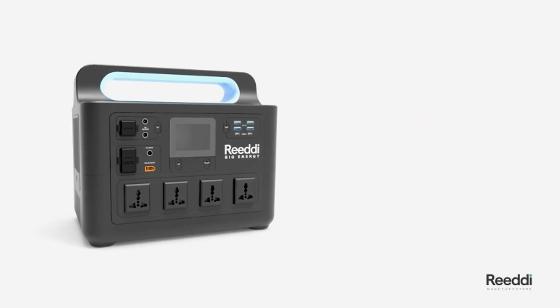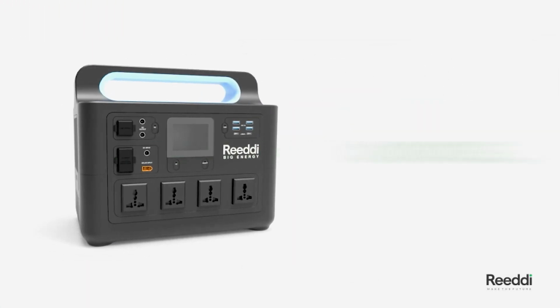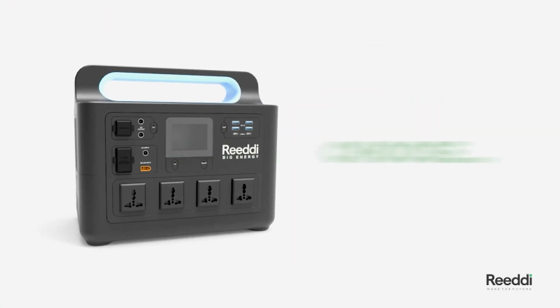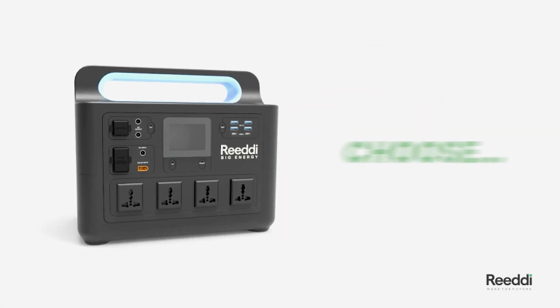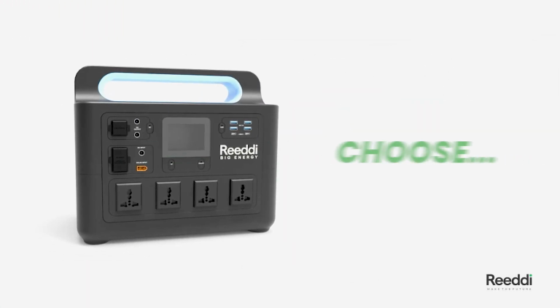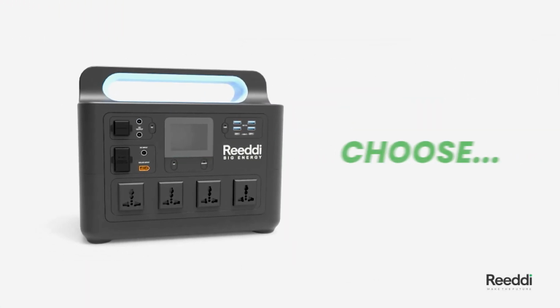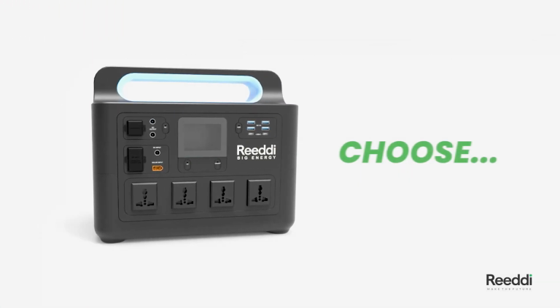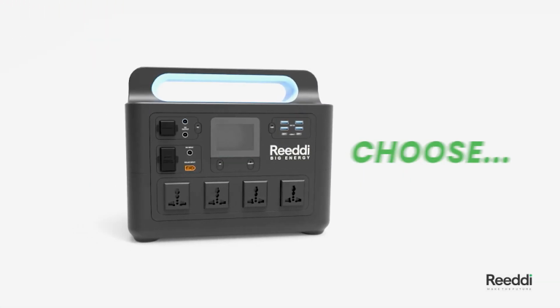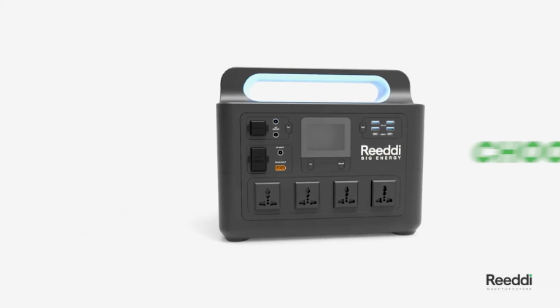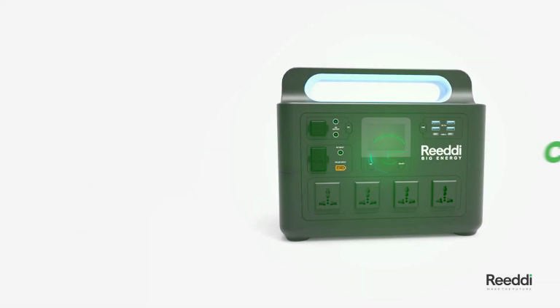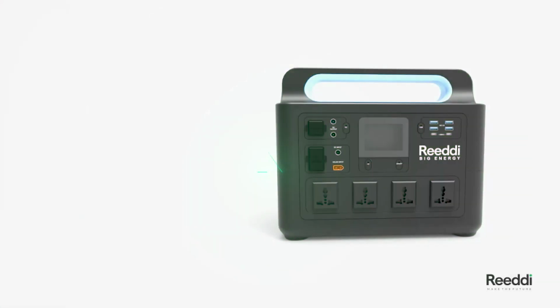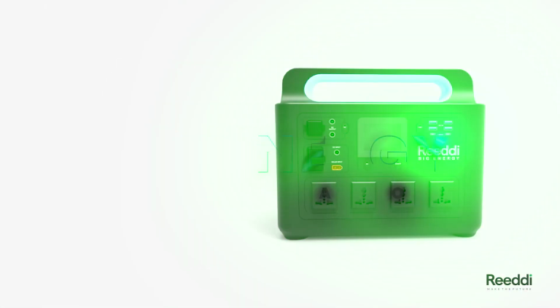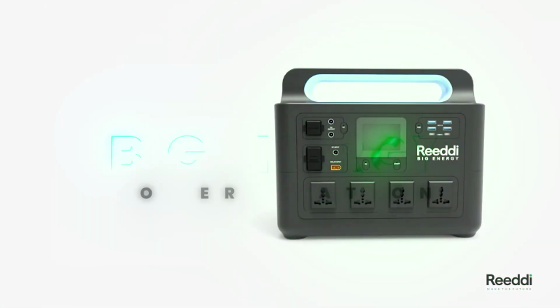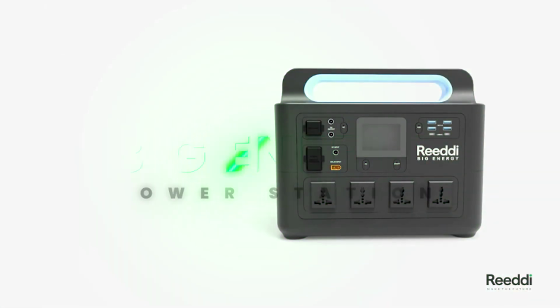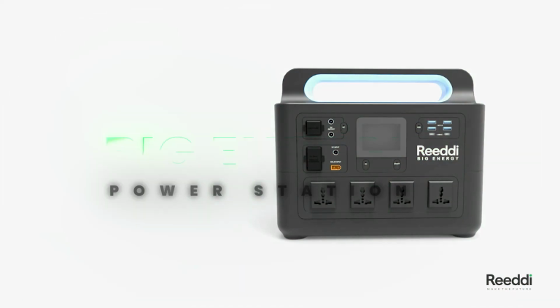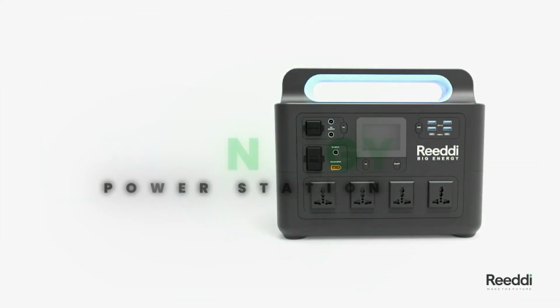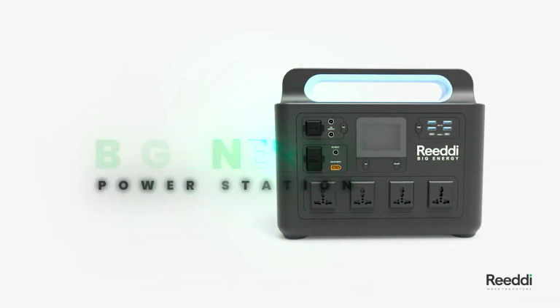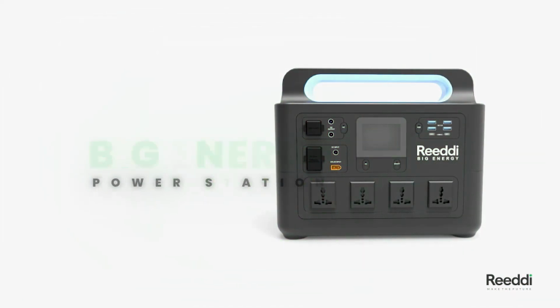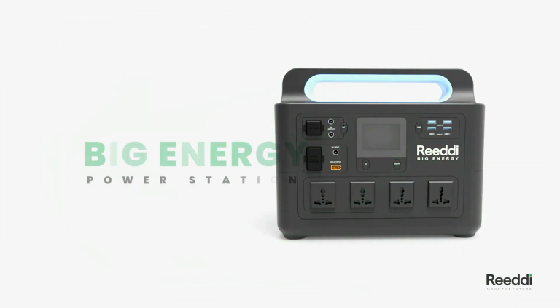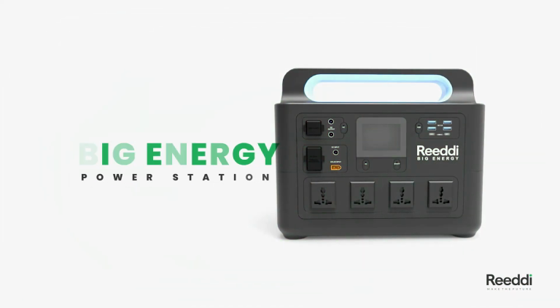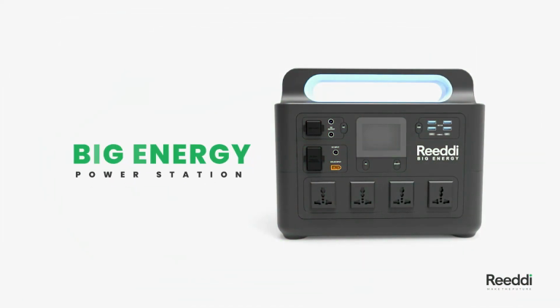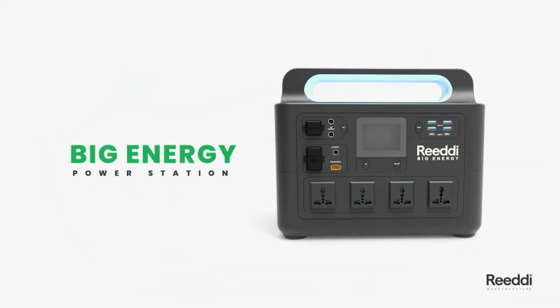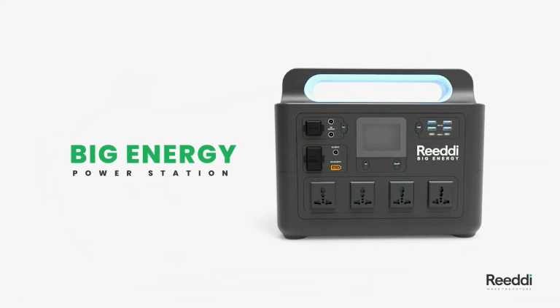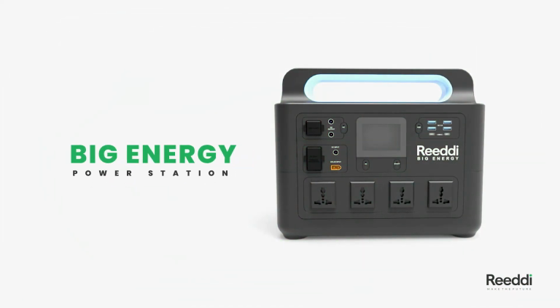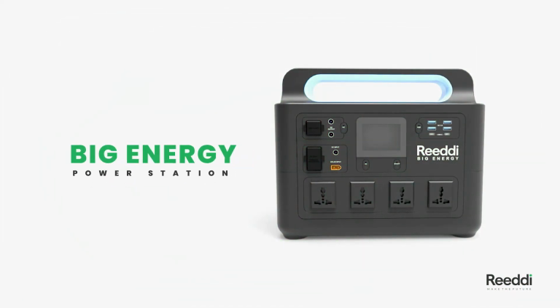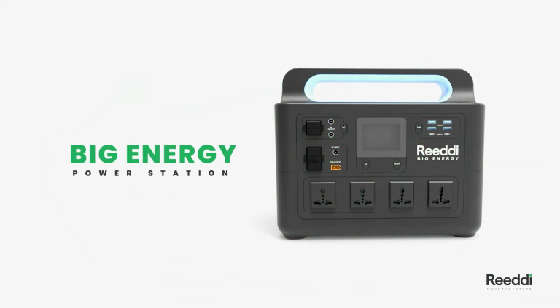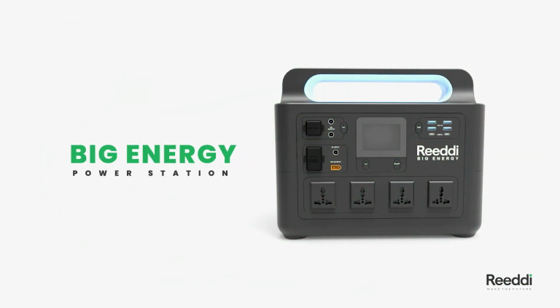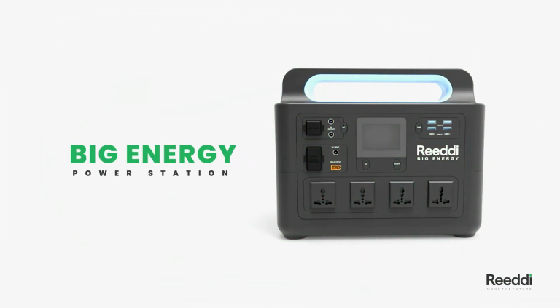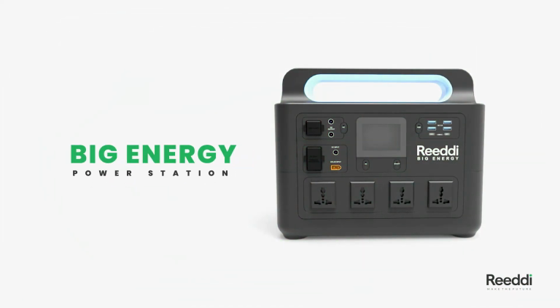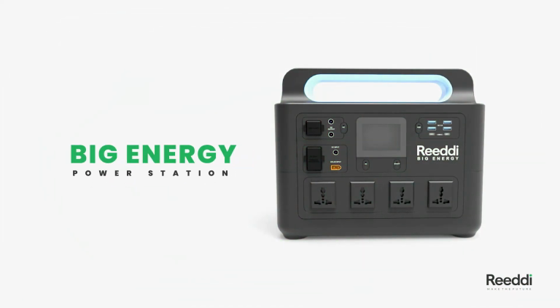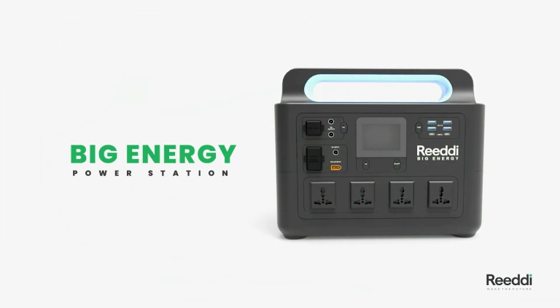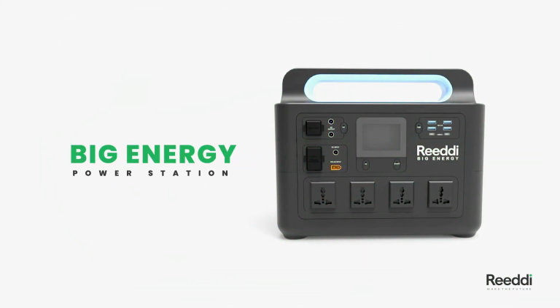Choose the Ready Big Energy Power Station for a reliable power supply. Take control of your power right now.